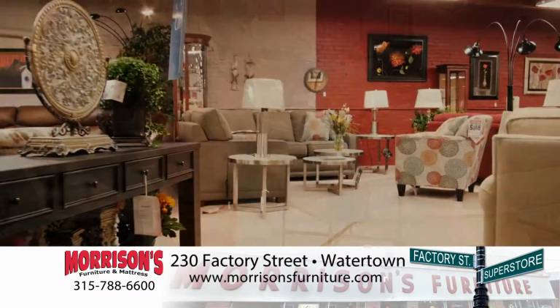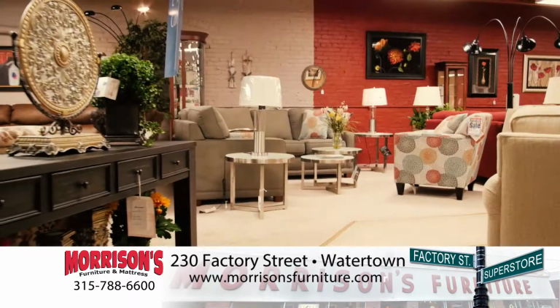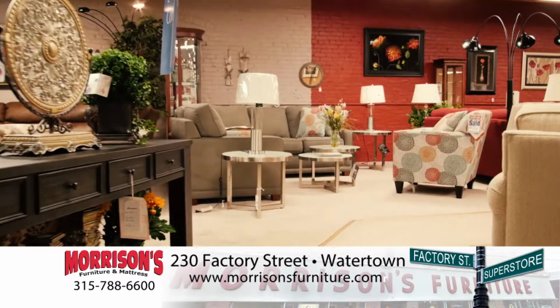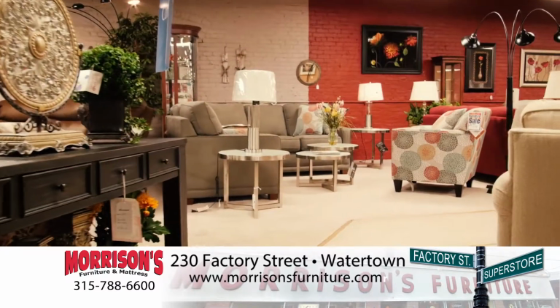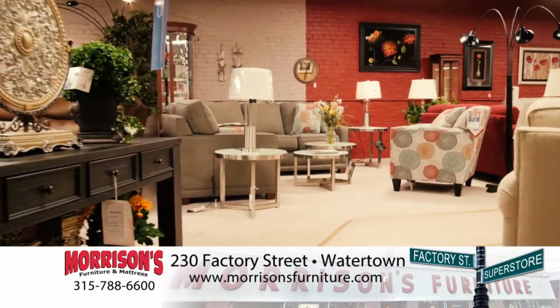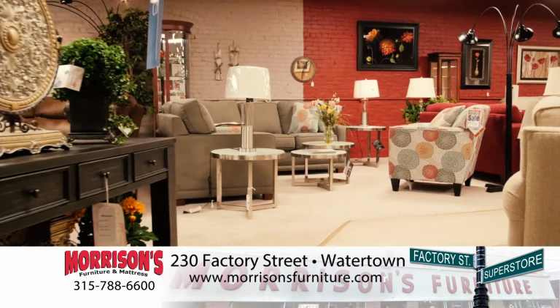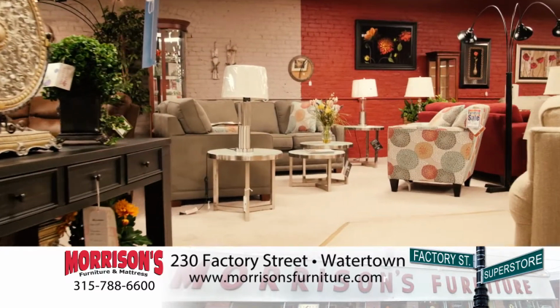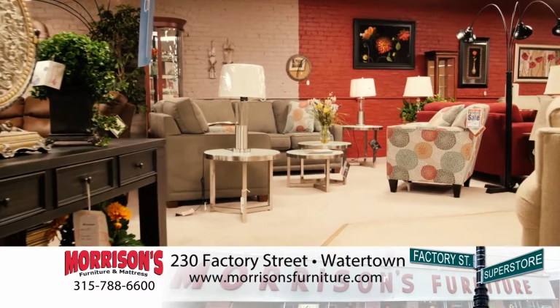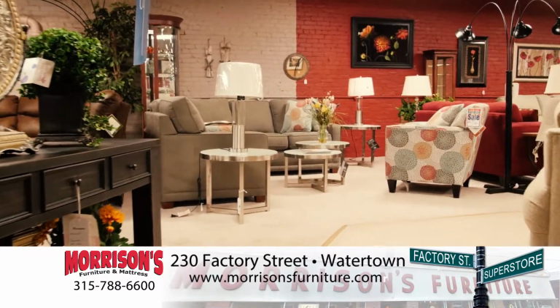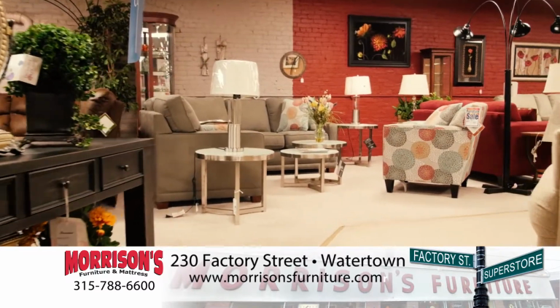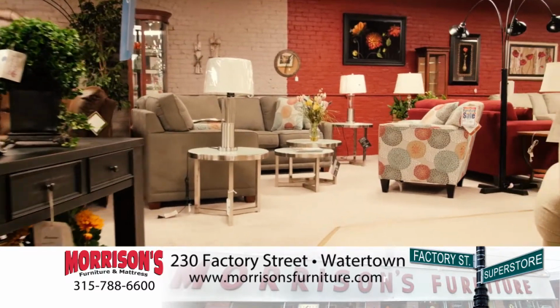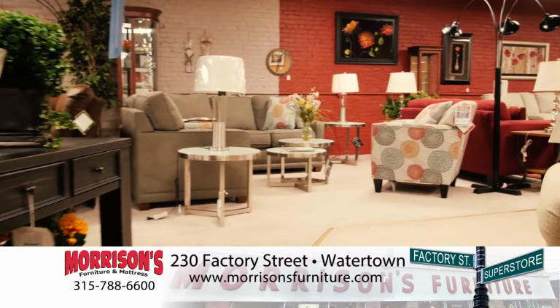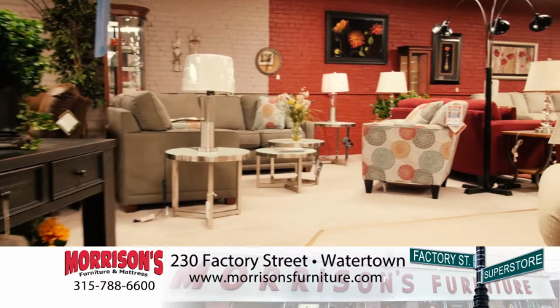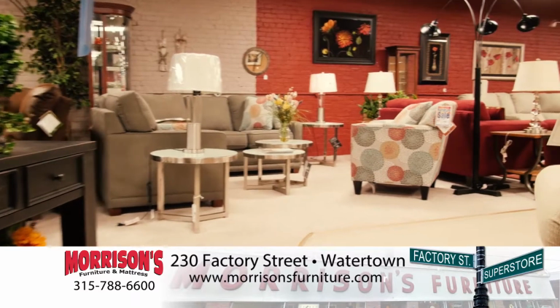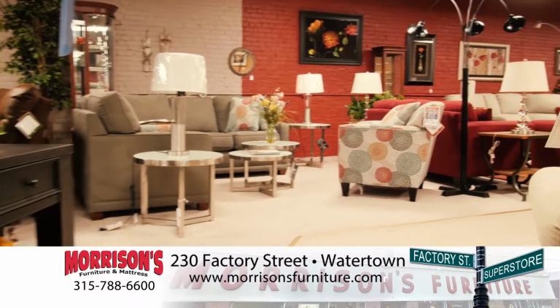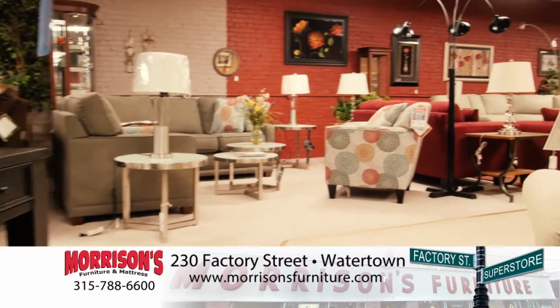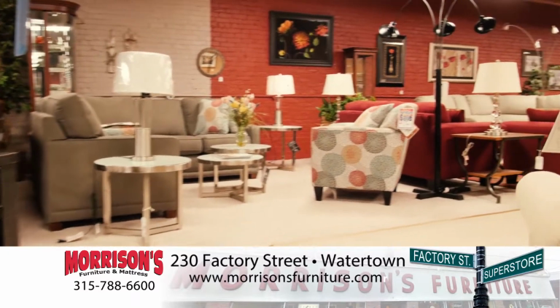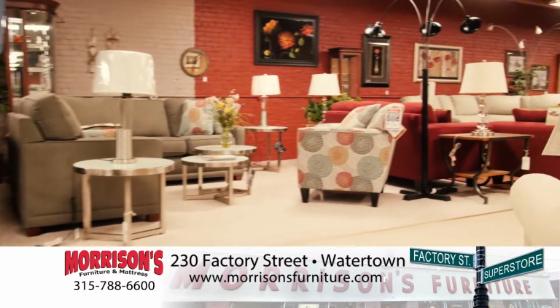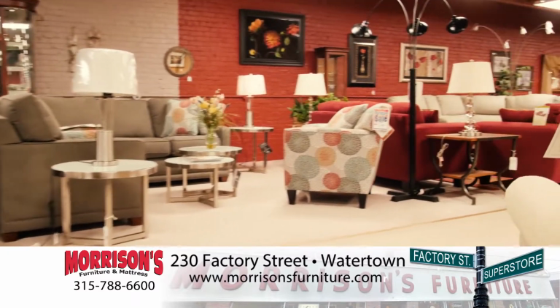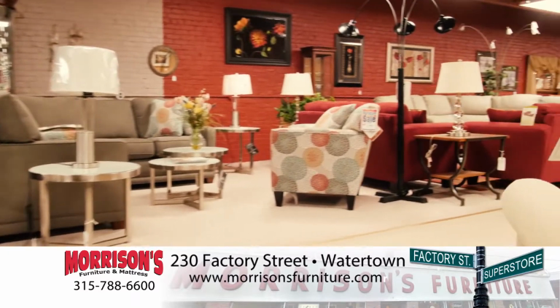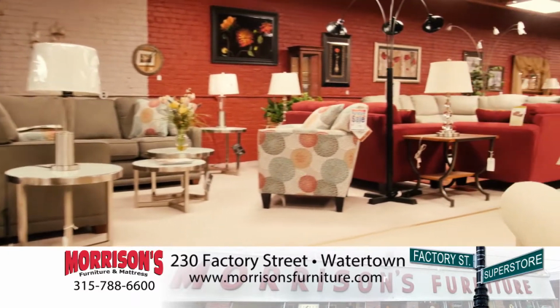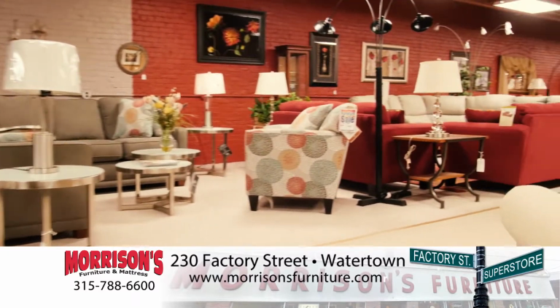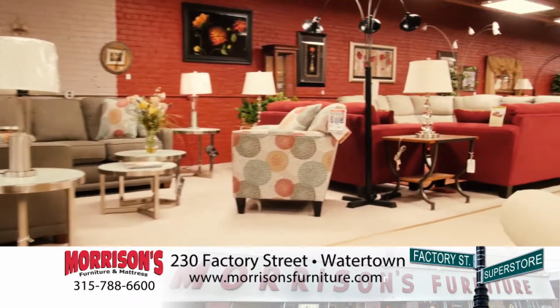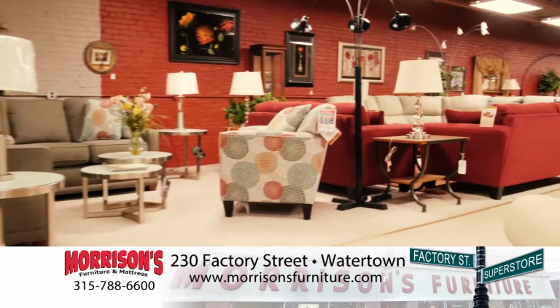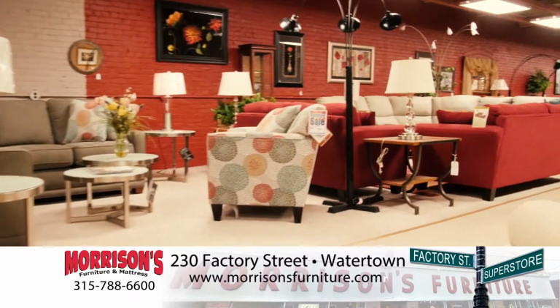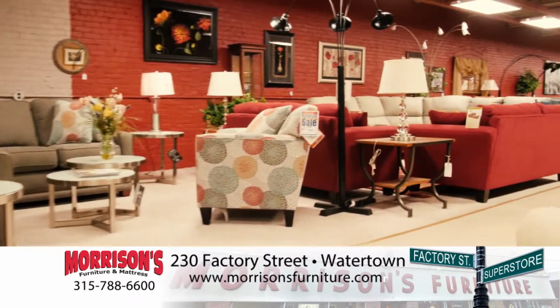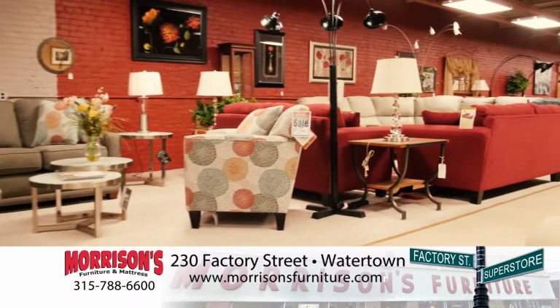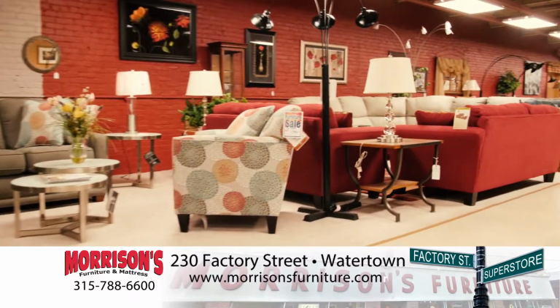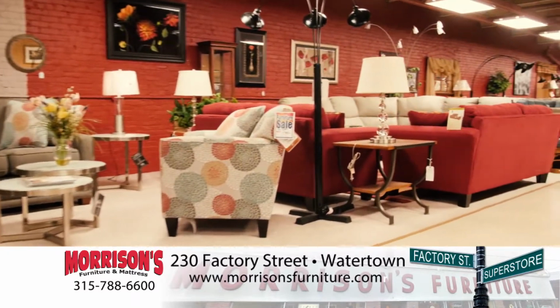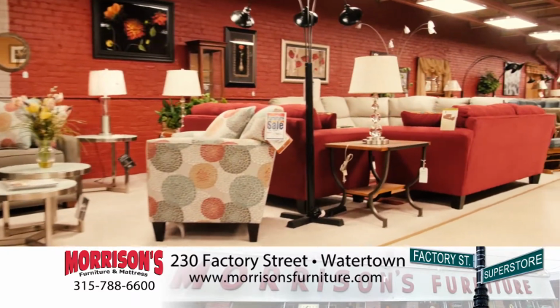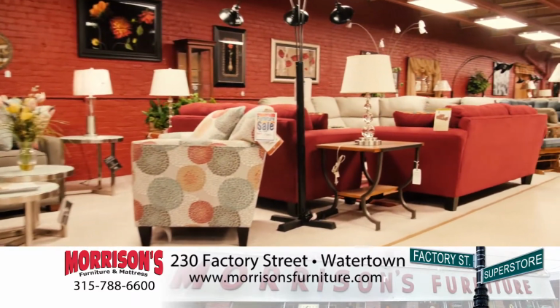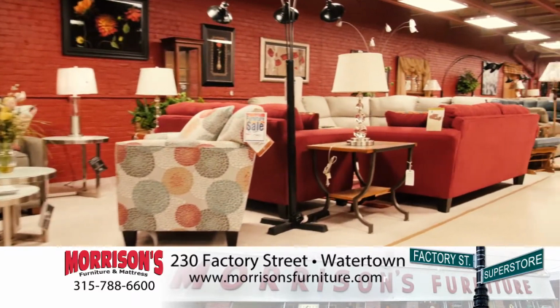It's a huge inventory of discontinued items, floor samples, closeouts, overstocks and more.